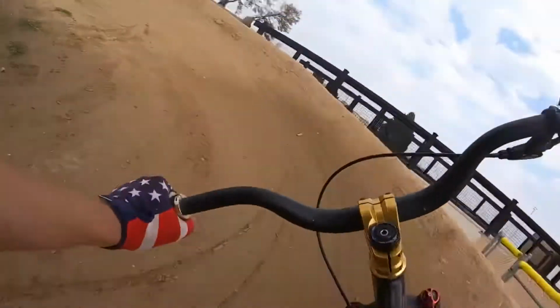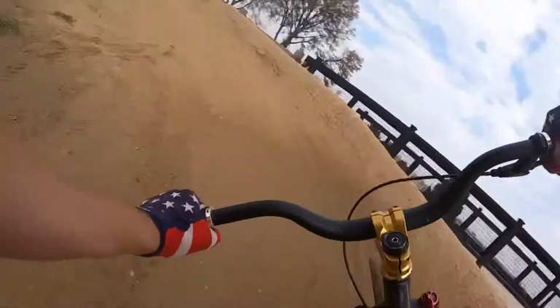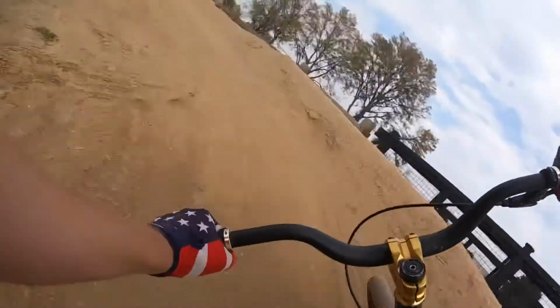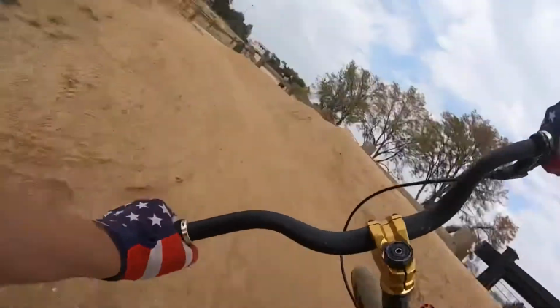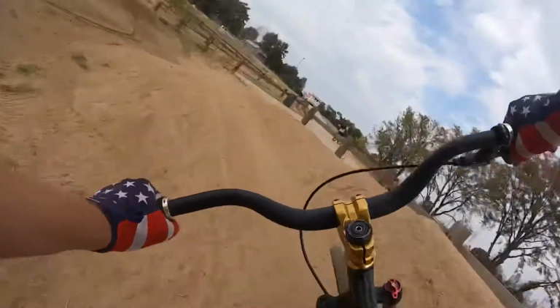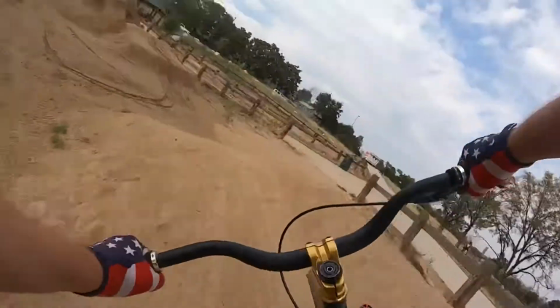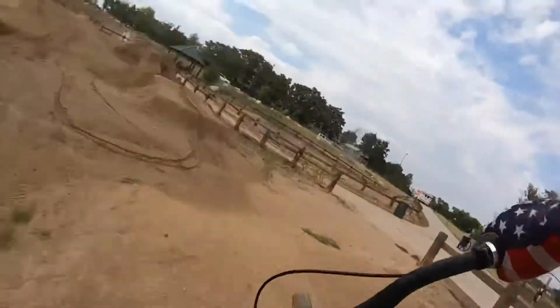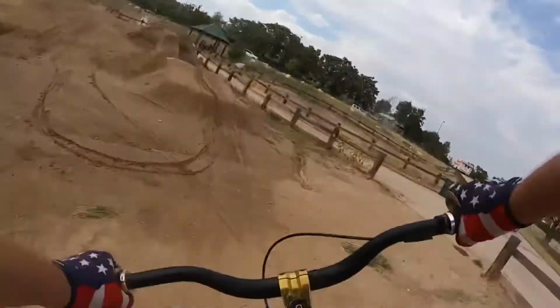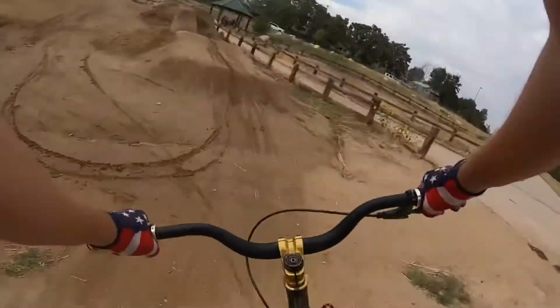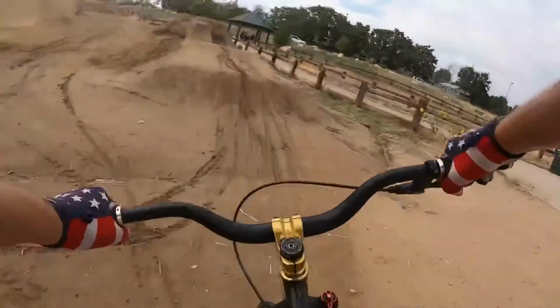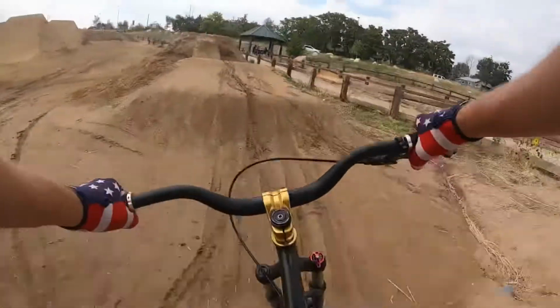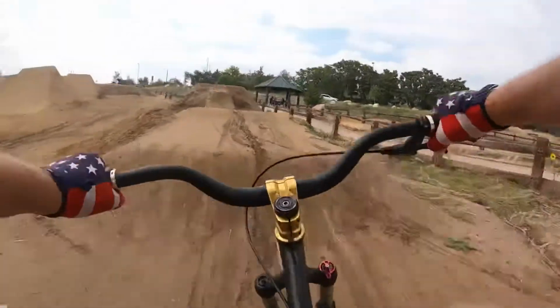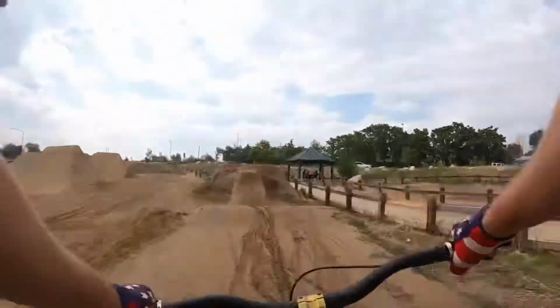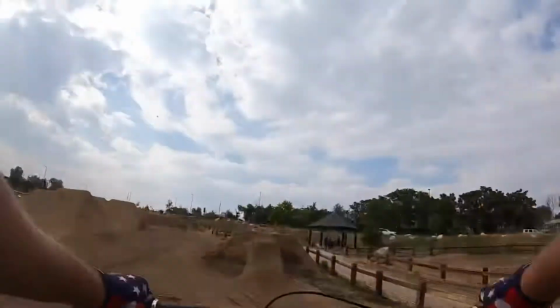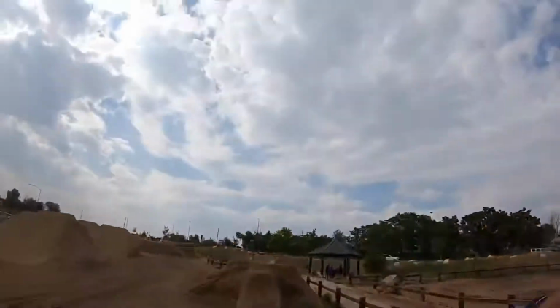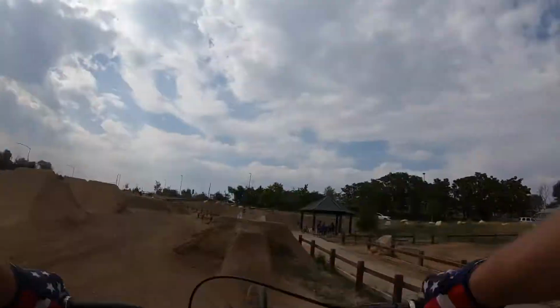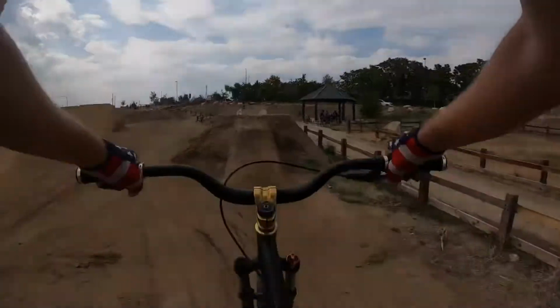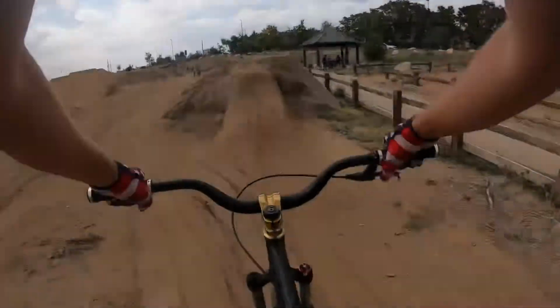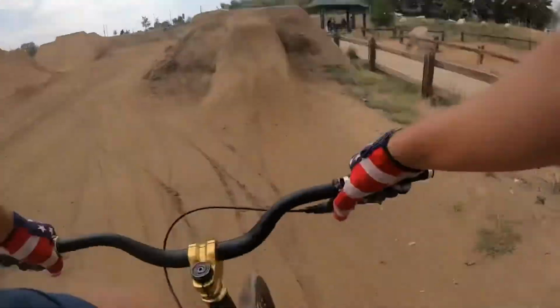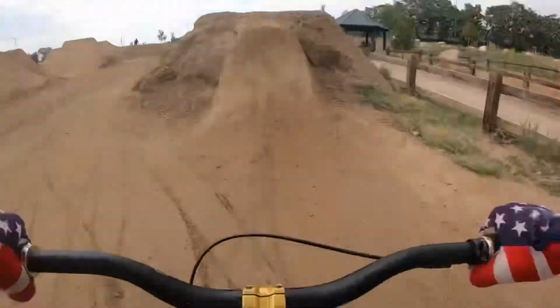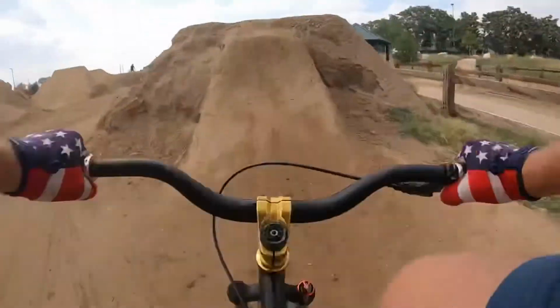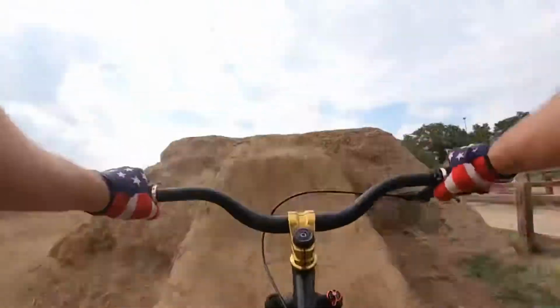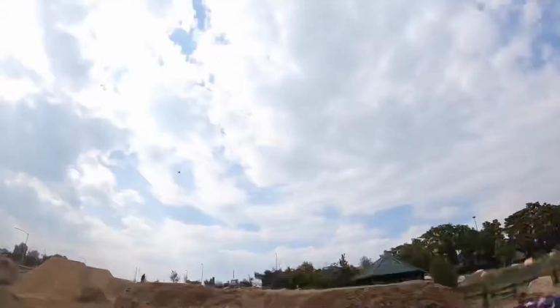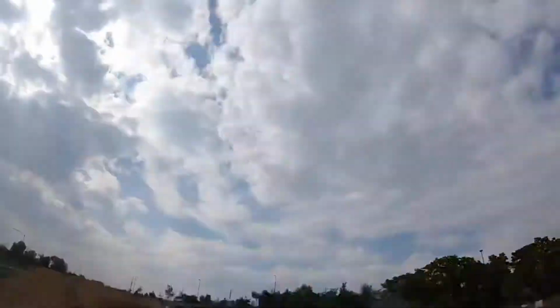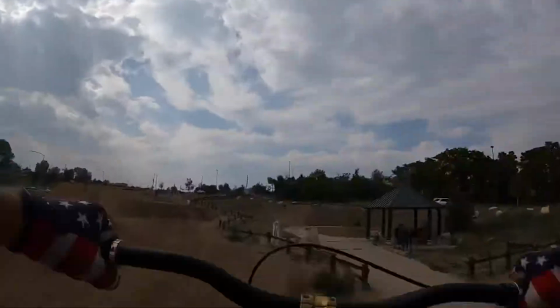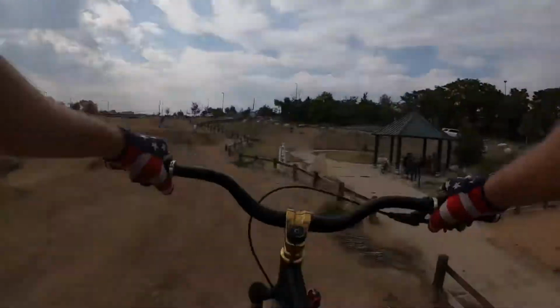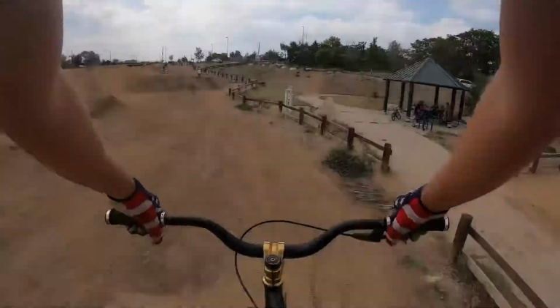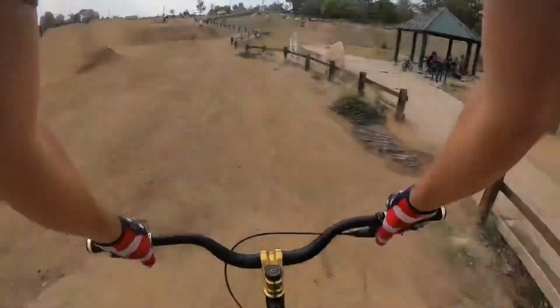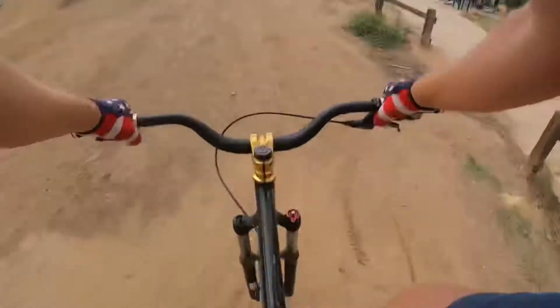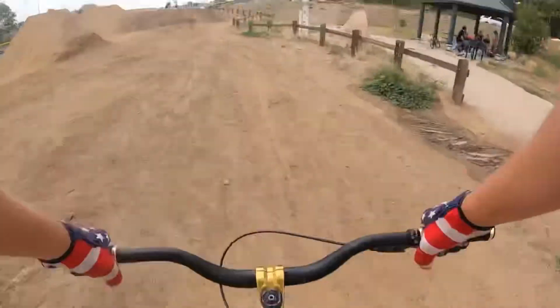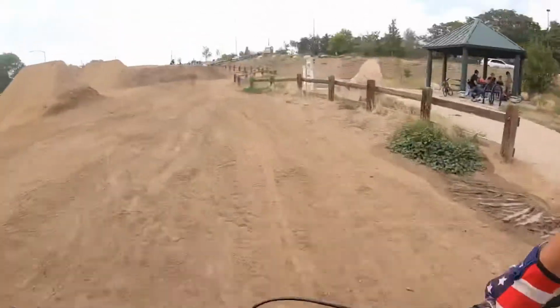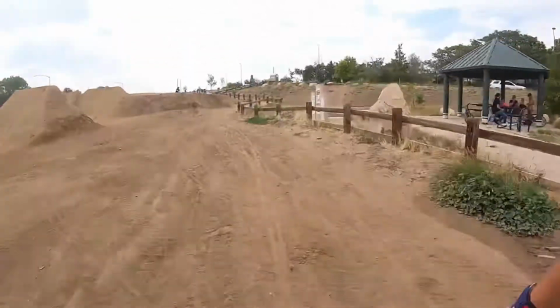It's definitely frightening at first, but once I've built up the confidence, they add a lot of fun. These are definitely some of the steepest jumps I've ever hit.